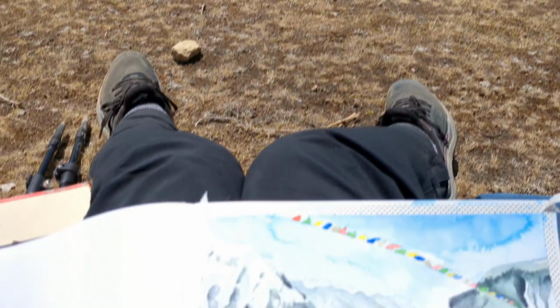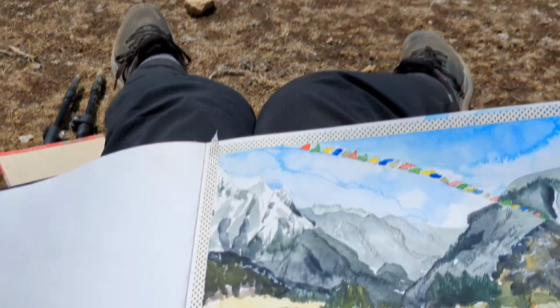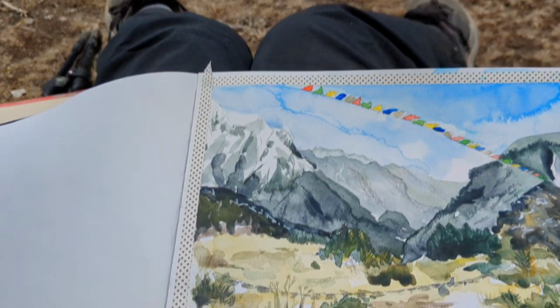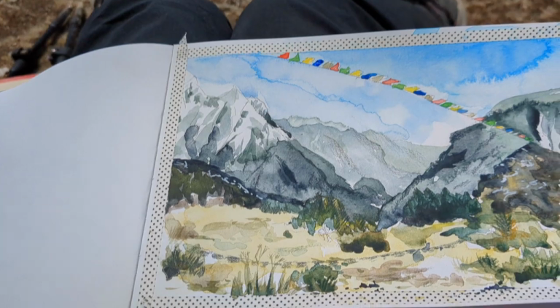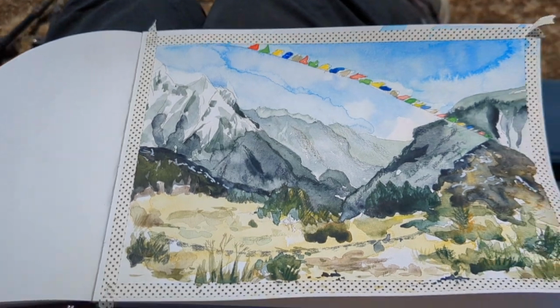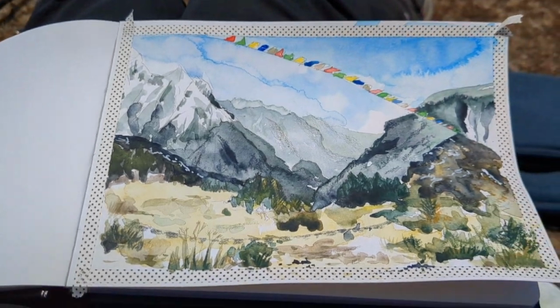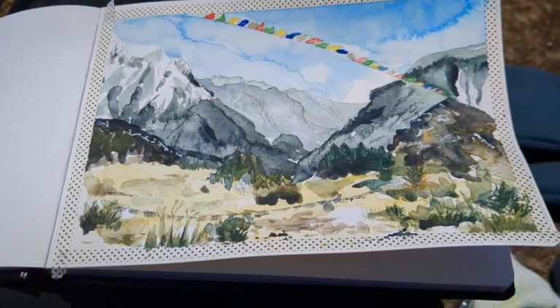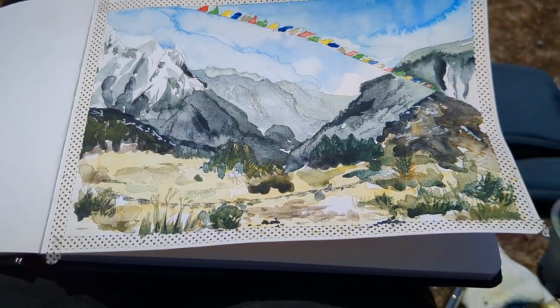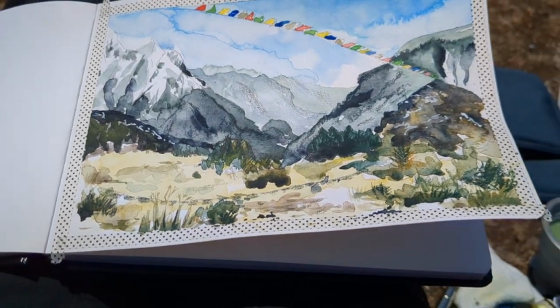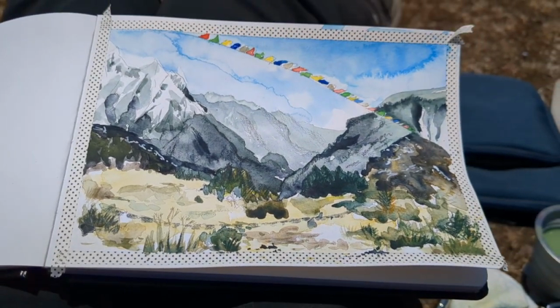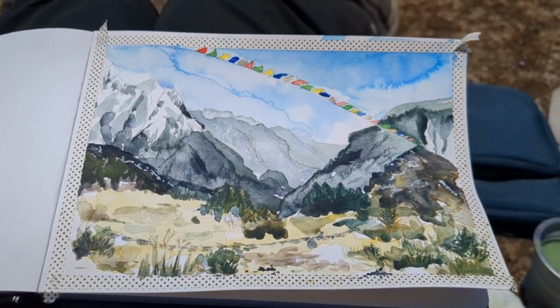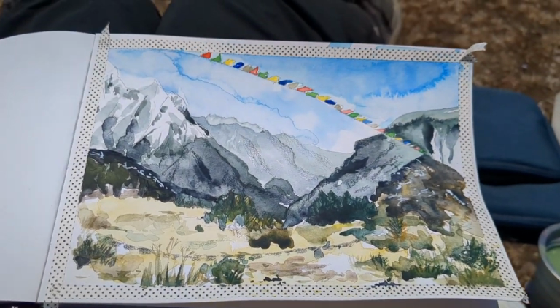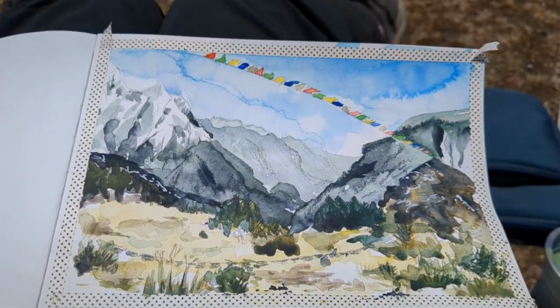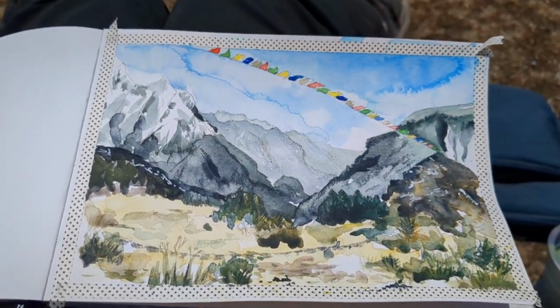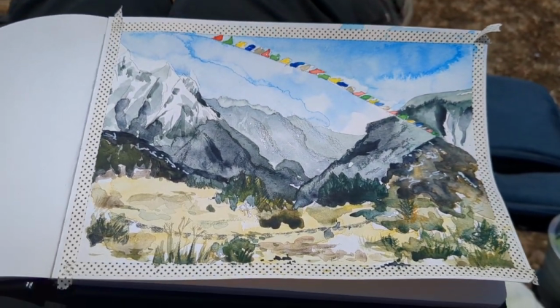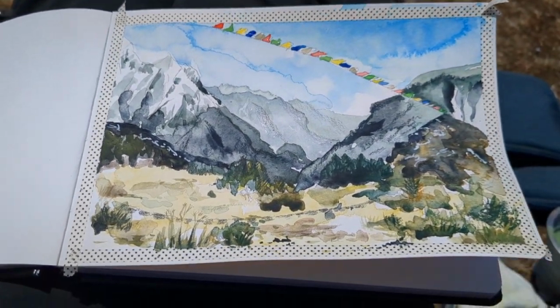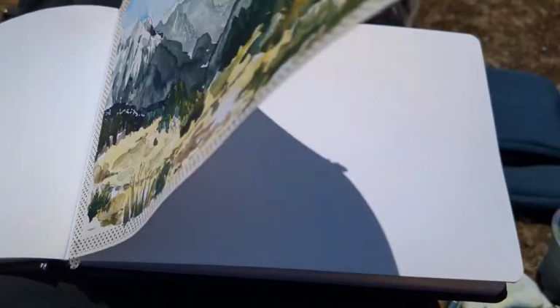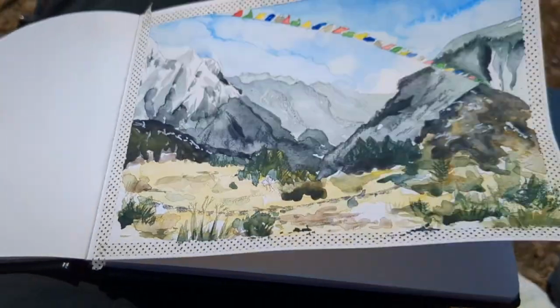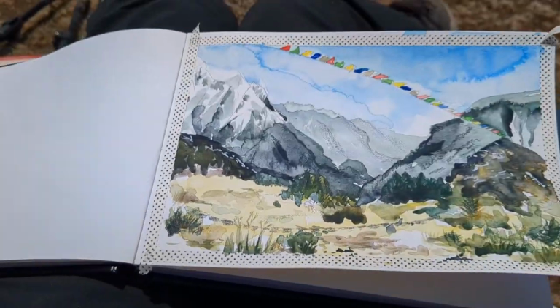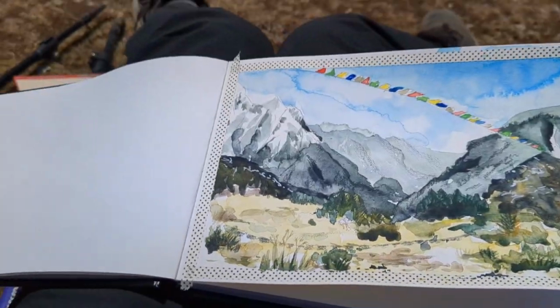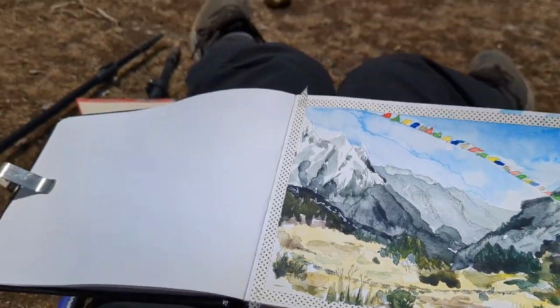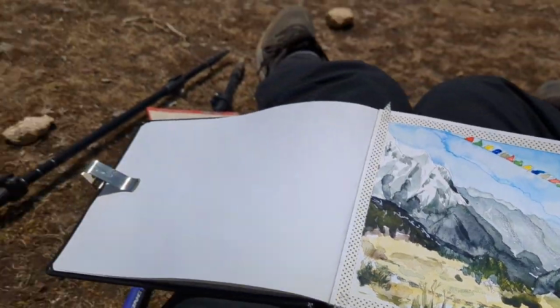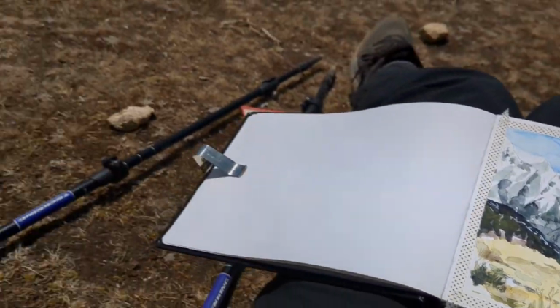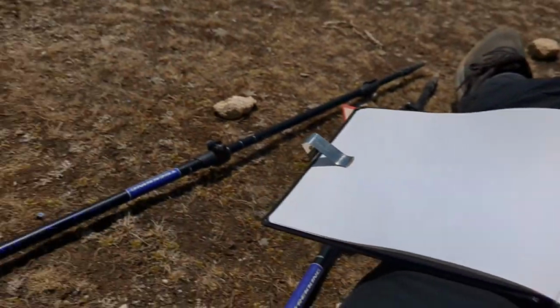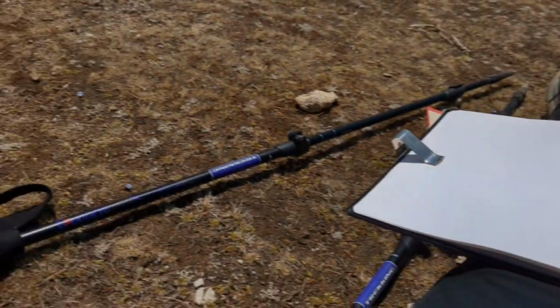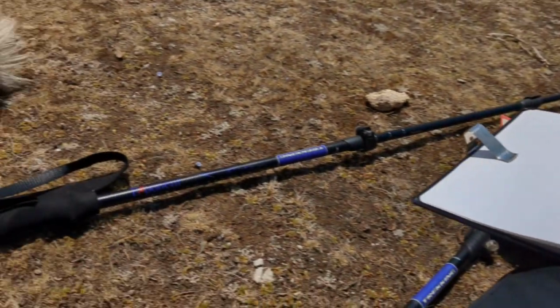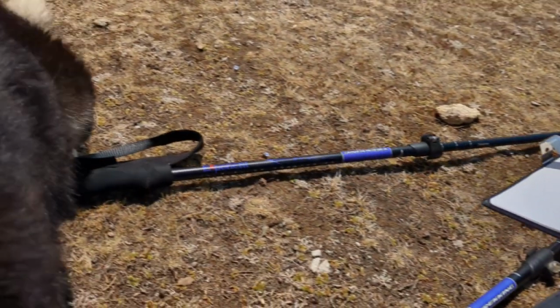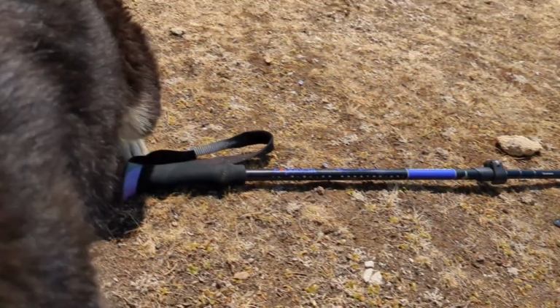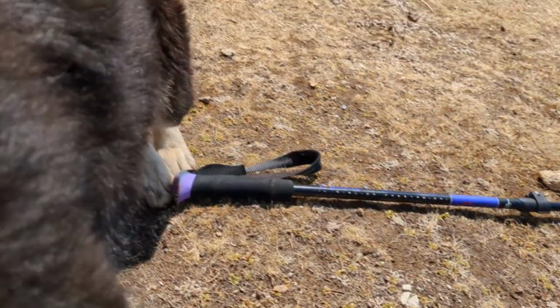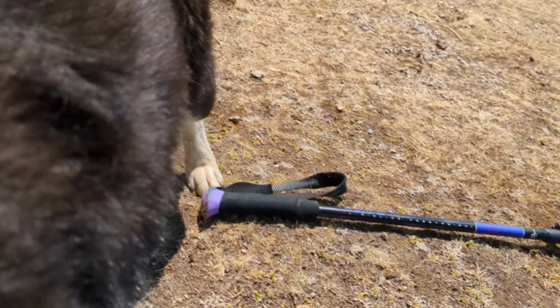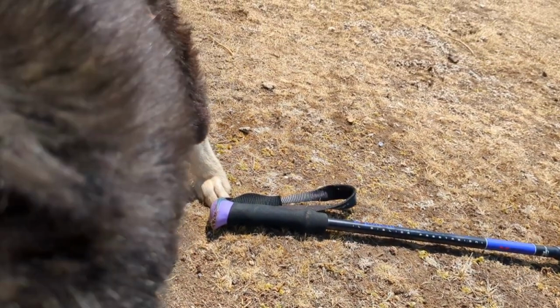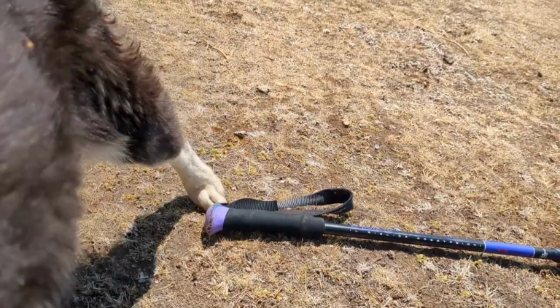I've added some pencil to my painting there, and now I've got a new friend.